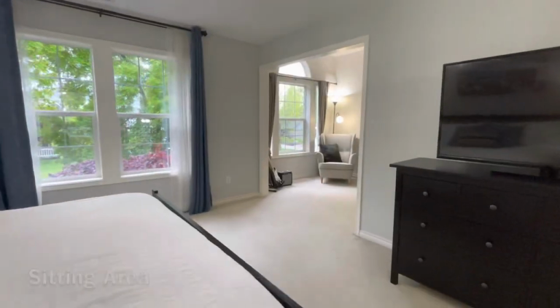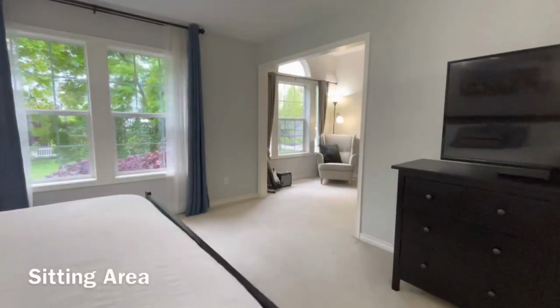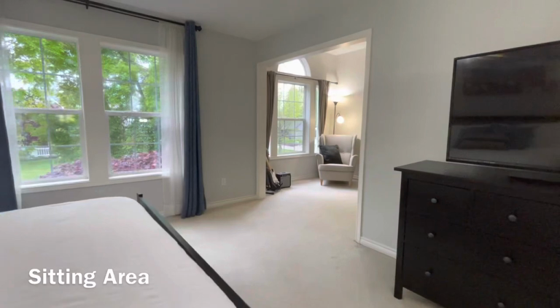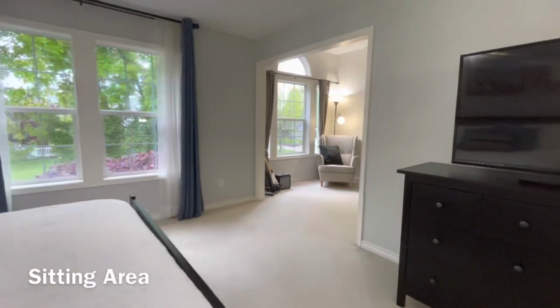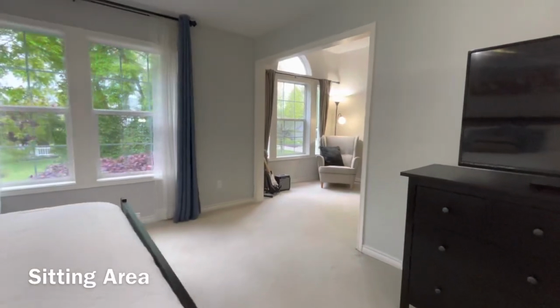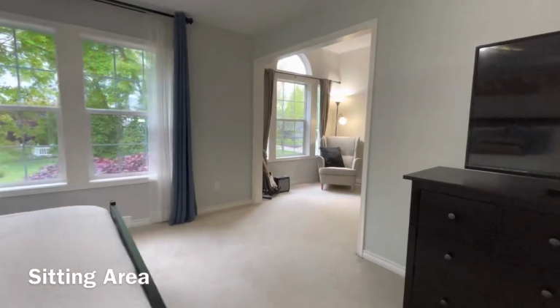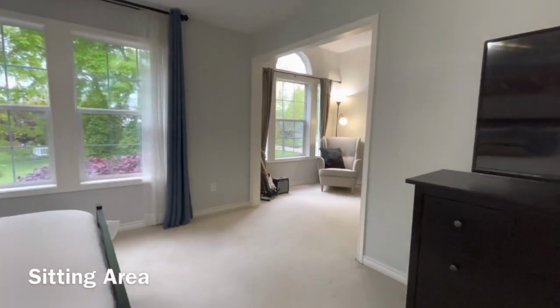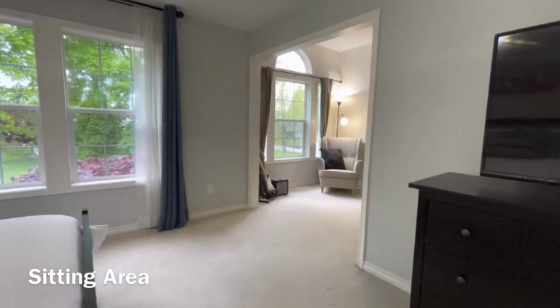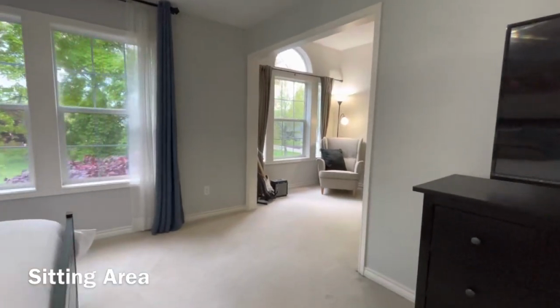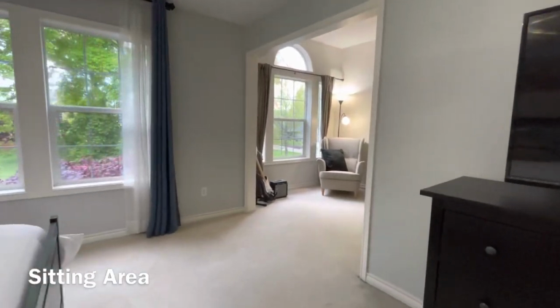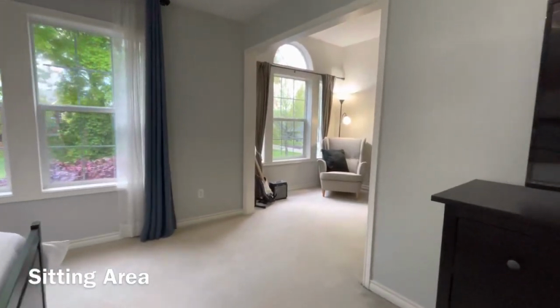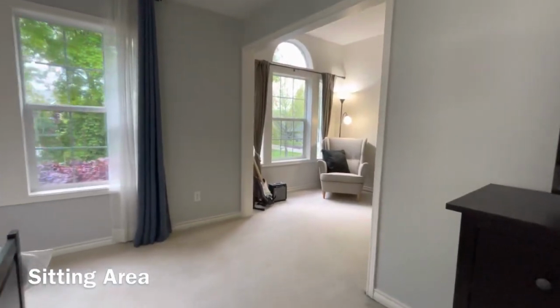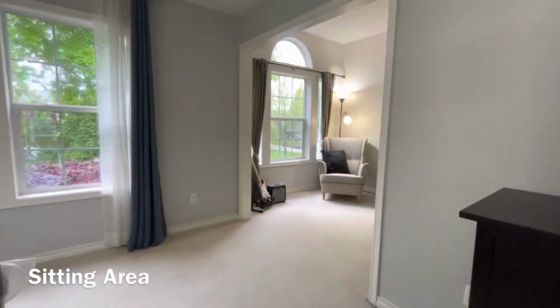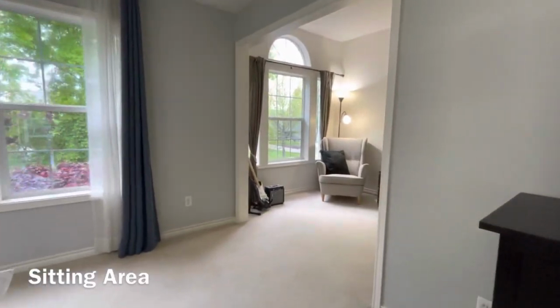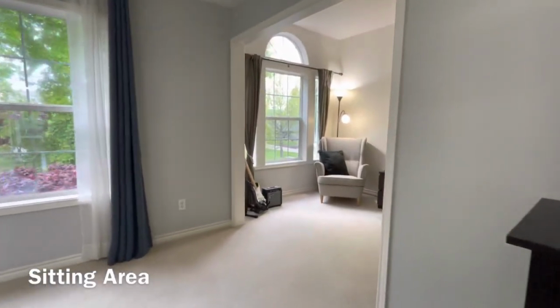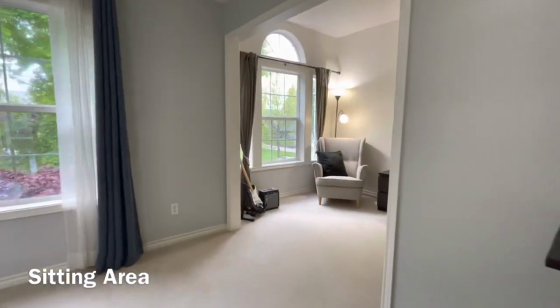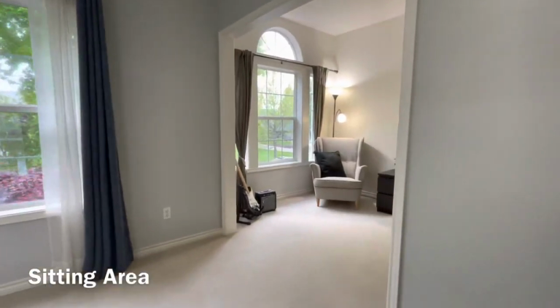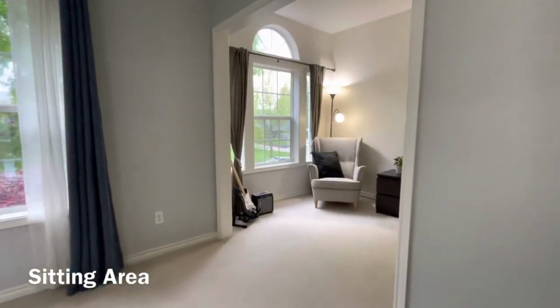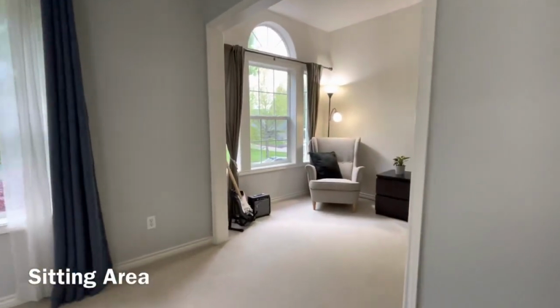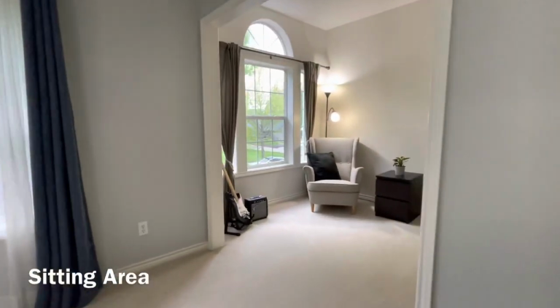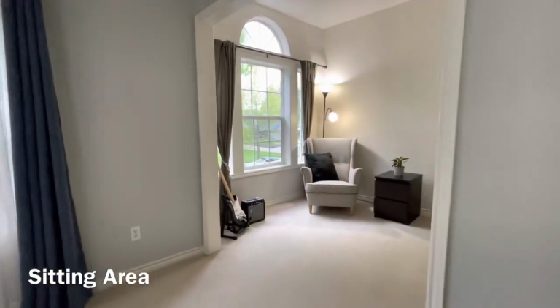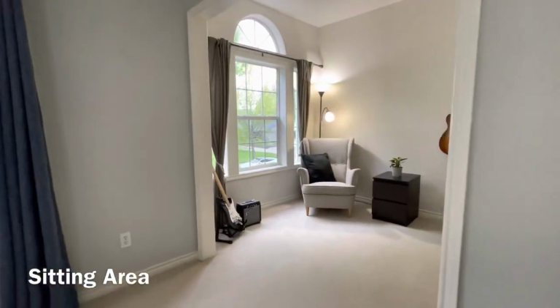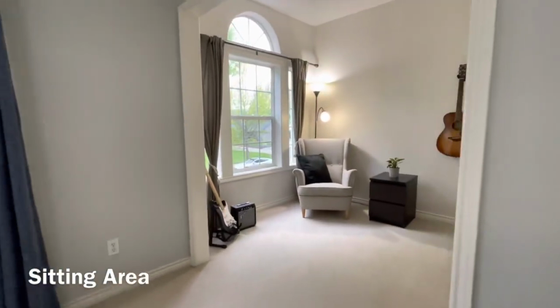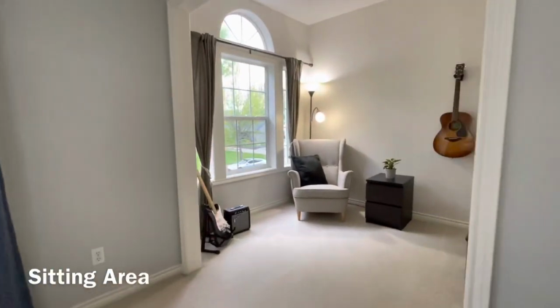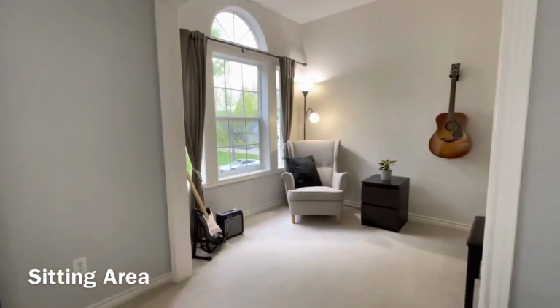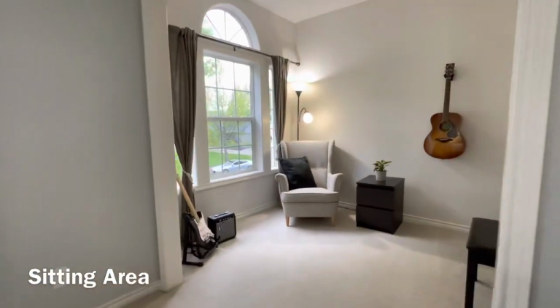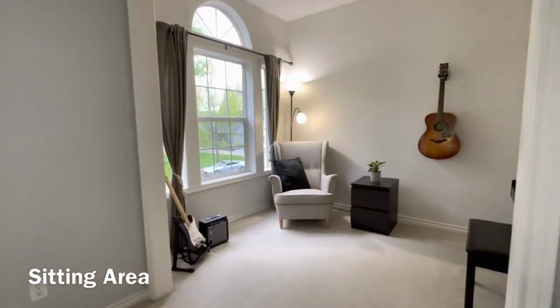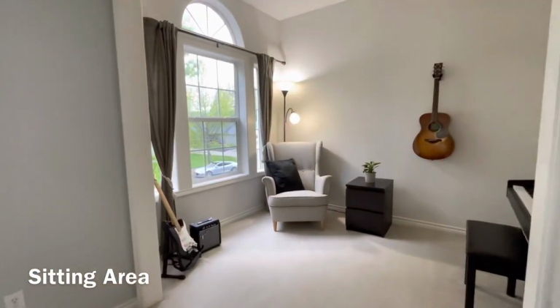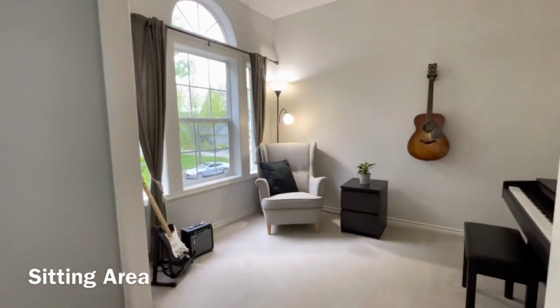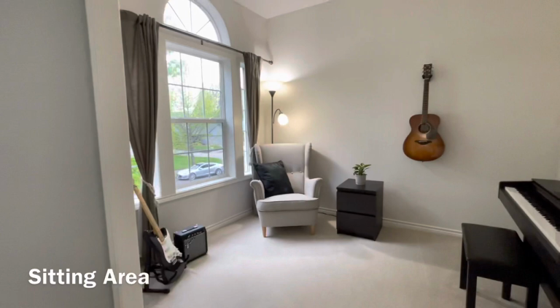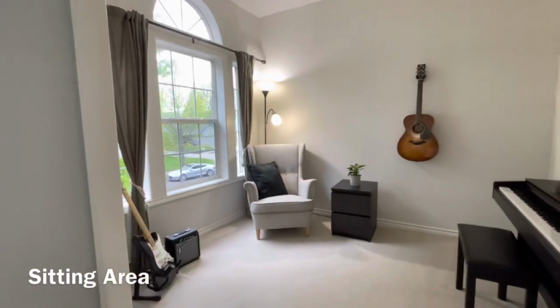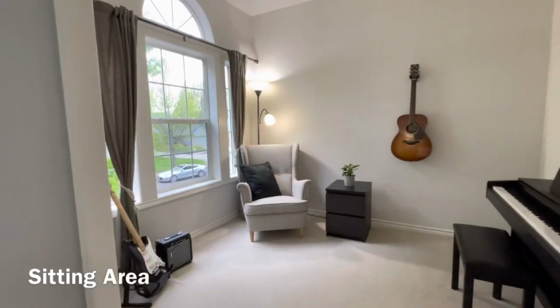What kind of primary bedroom would this be without a sitting area for your music?